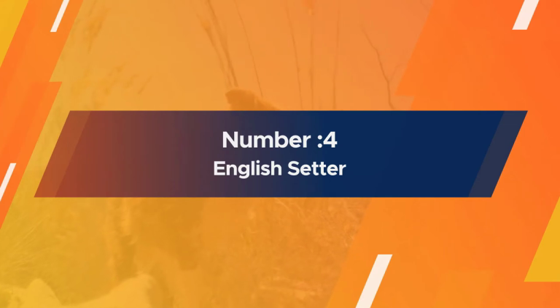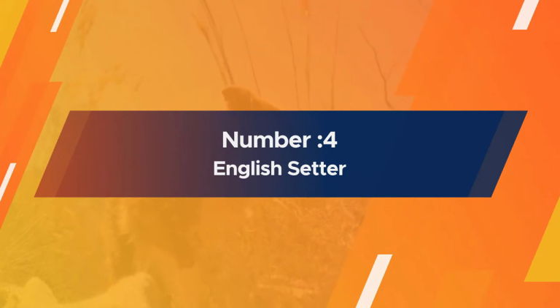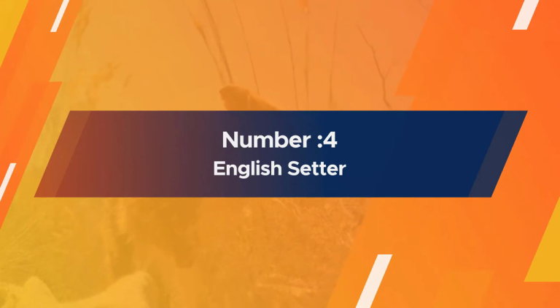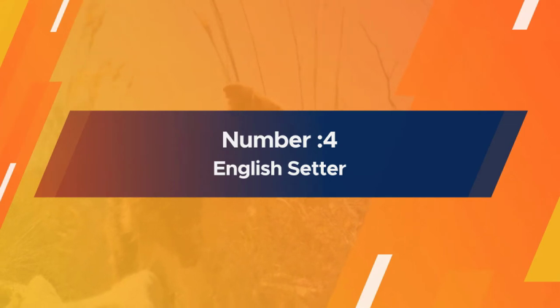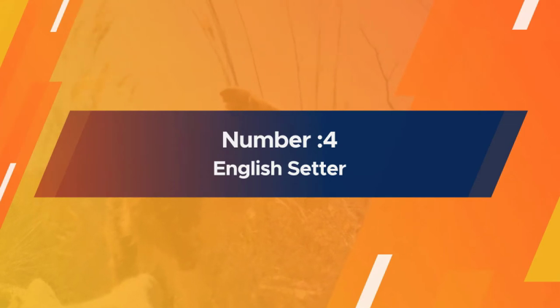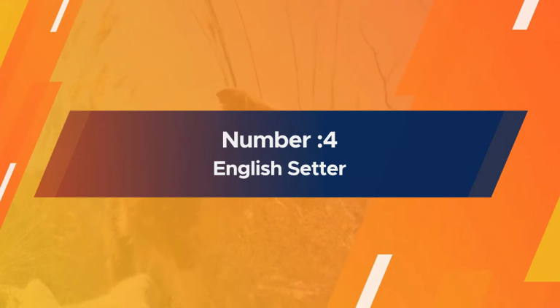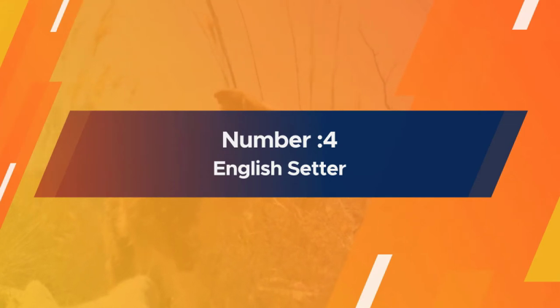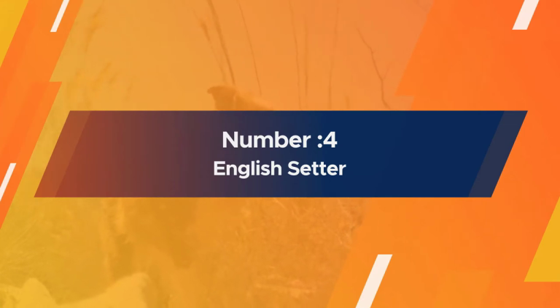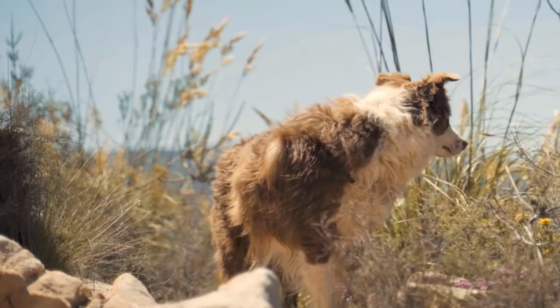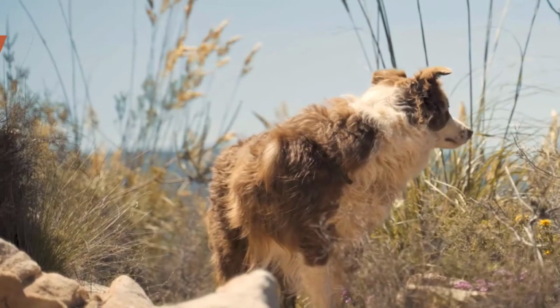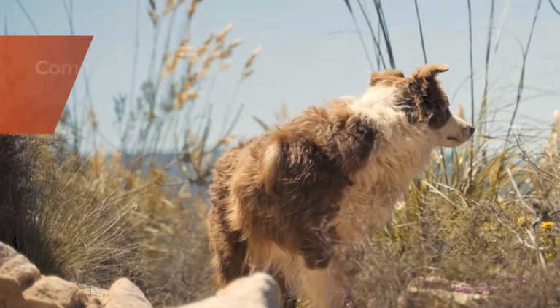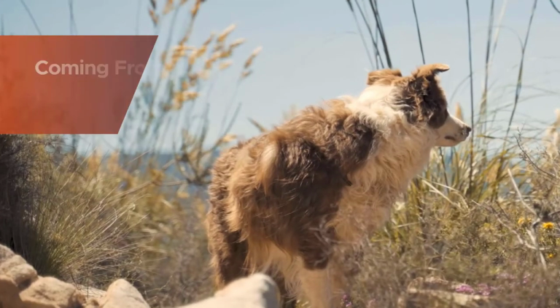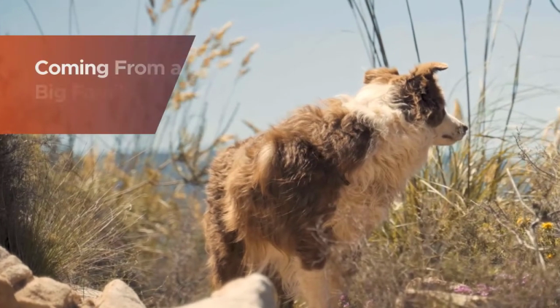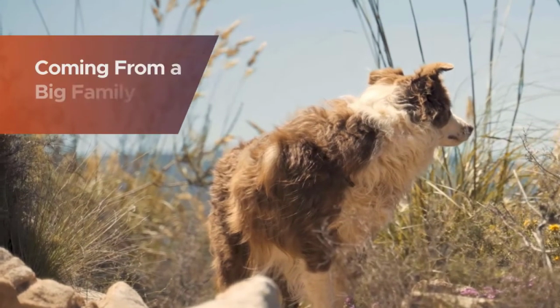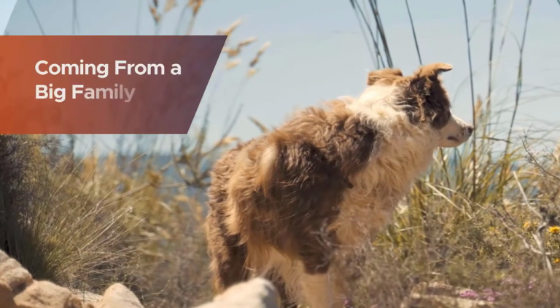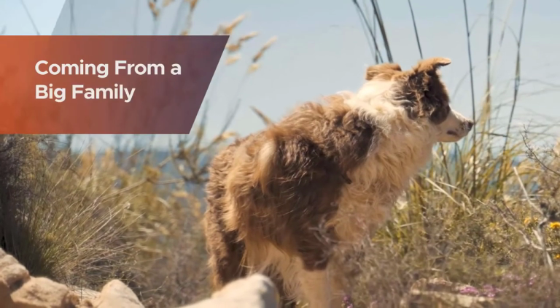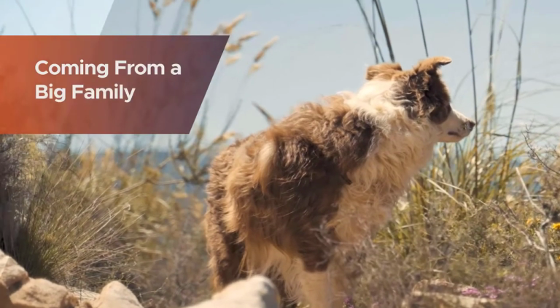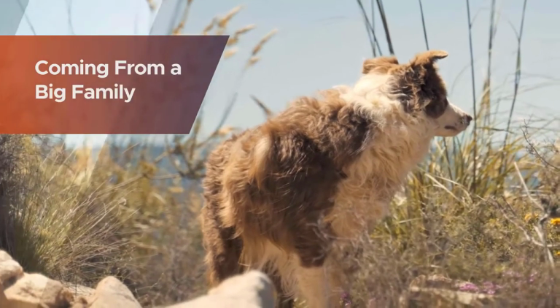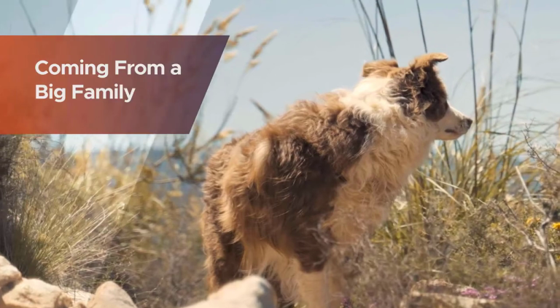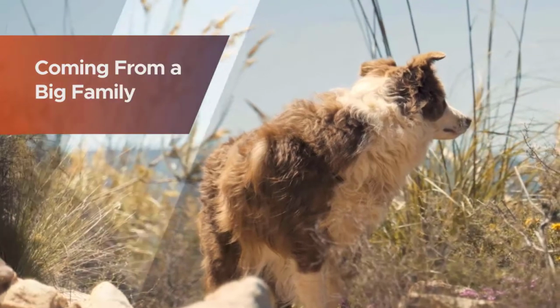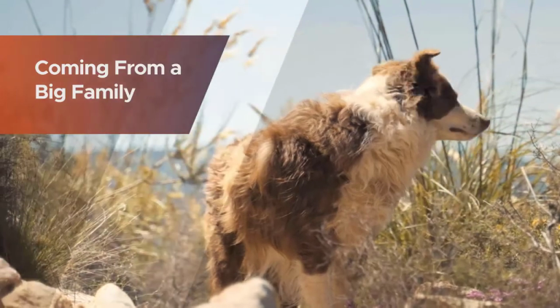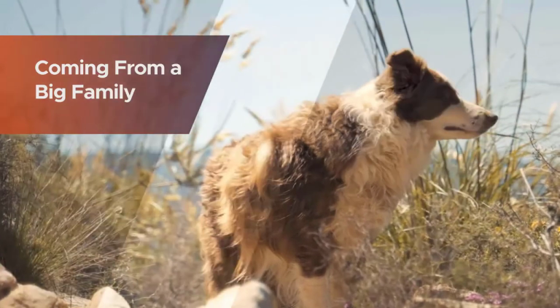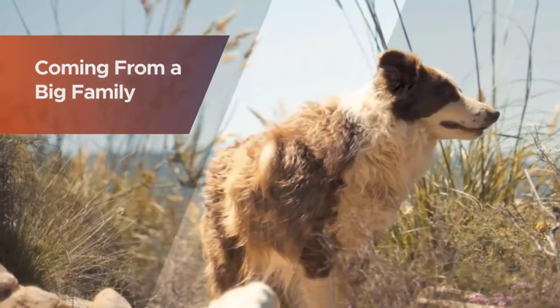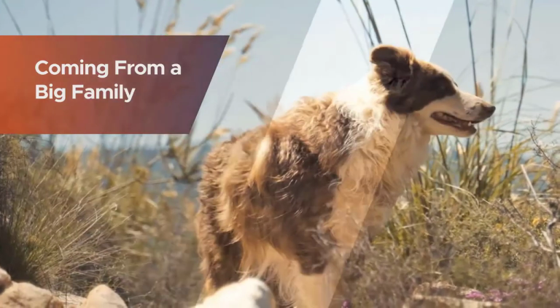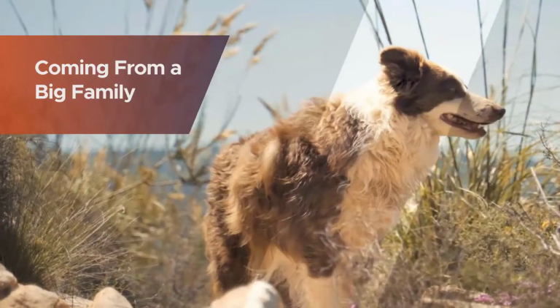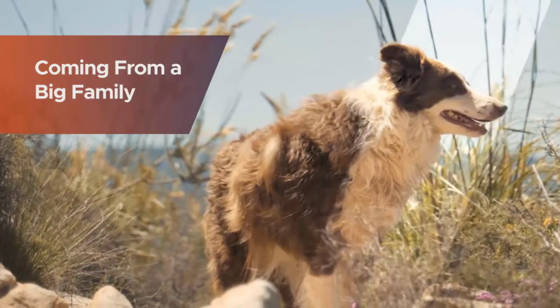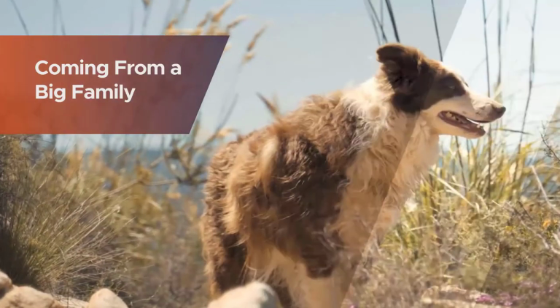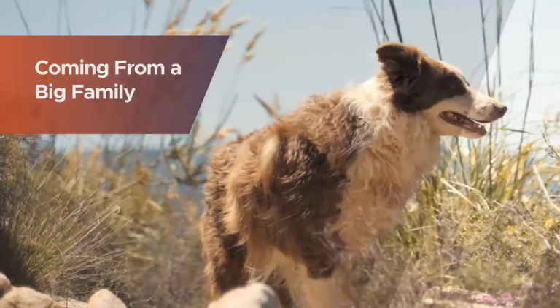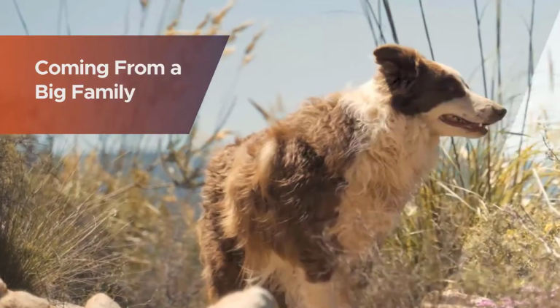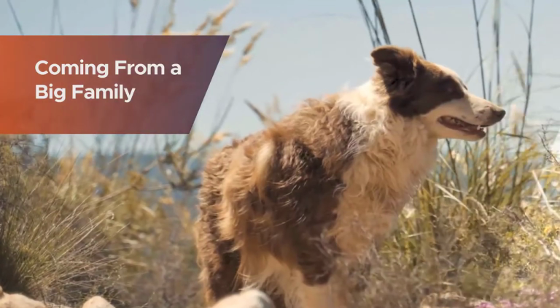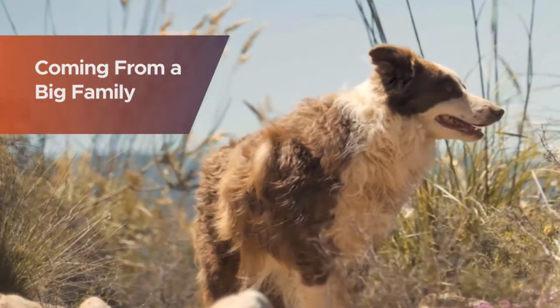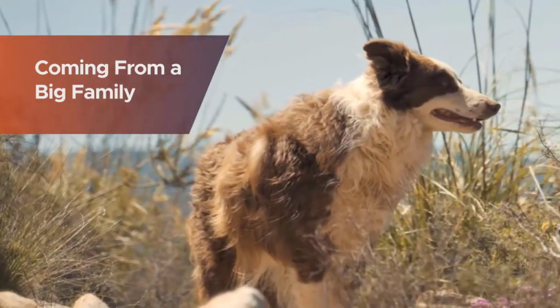dog coming from a big family that was bred all over the UK. They are mostly used by hunters for games such as quail, grouse, and pheasant.